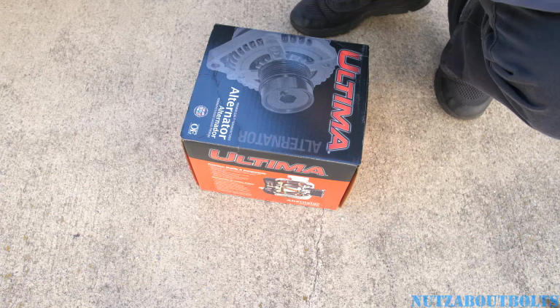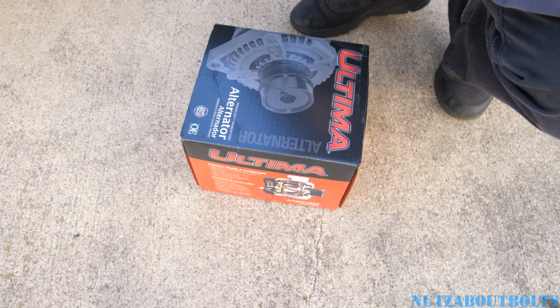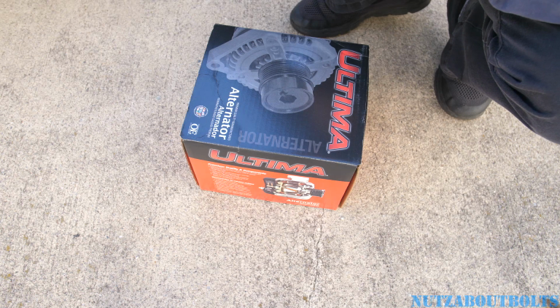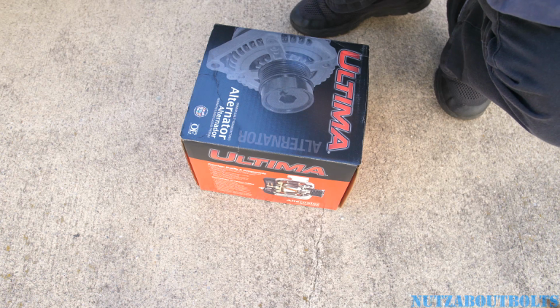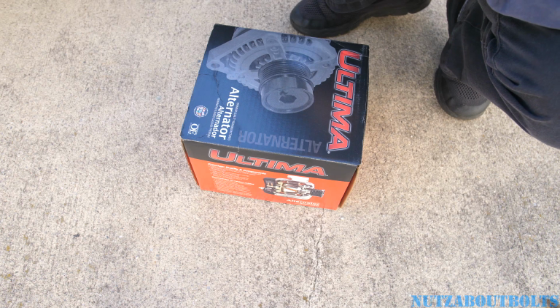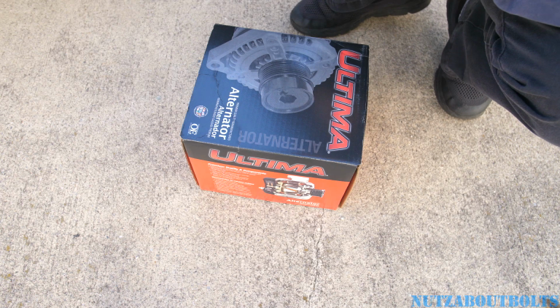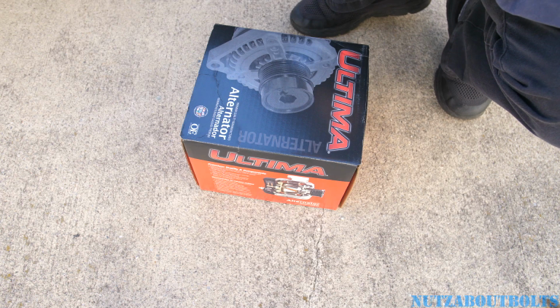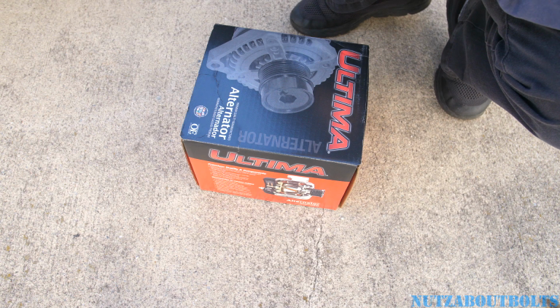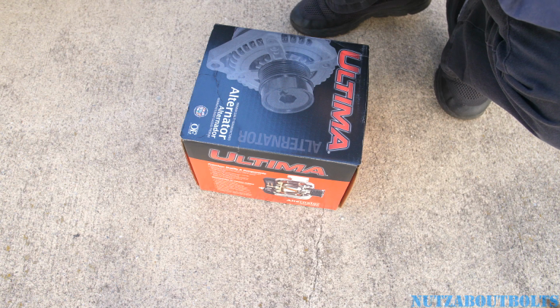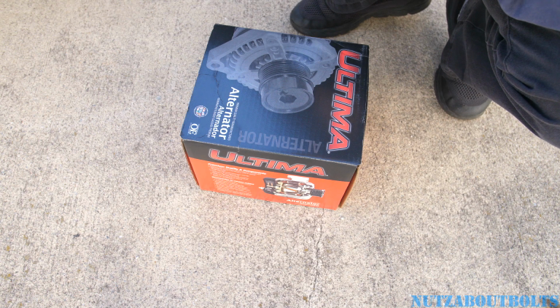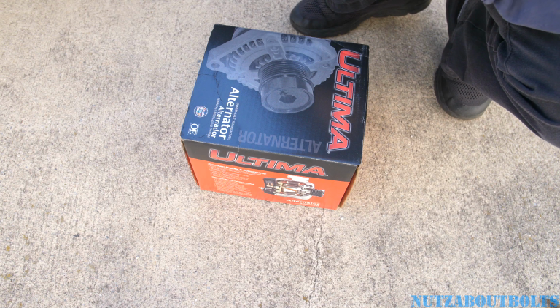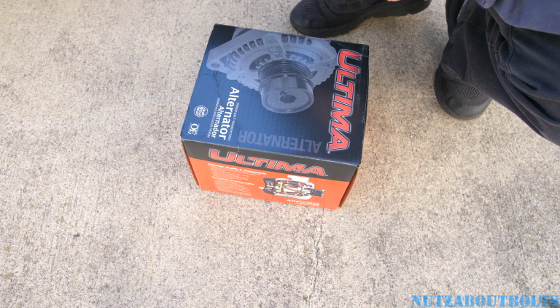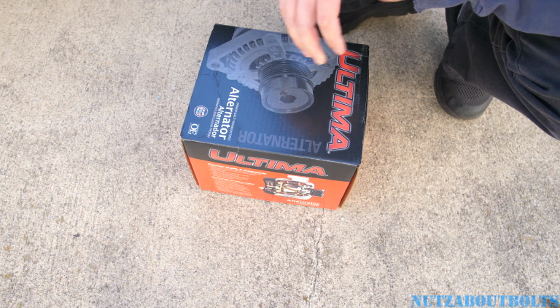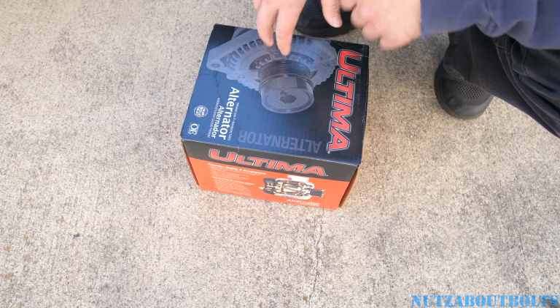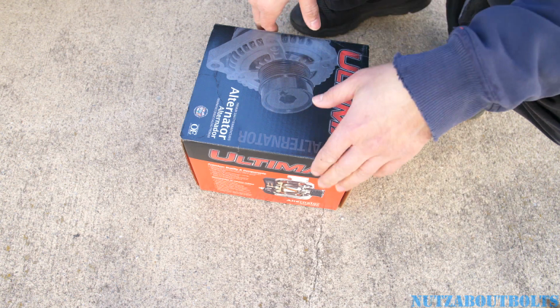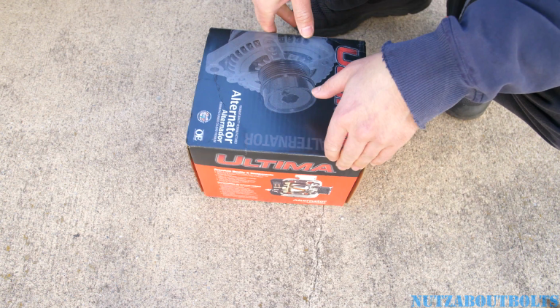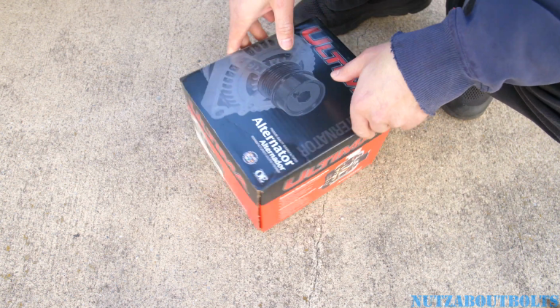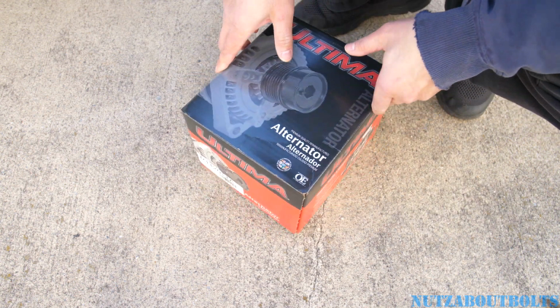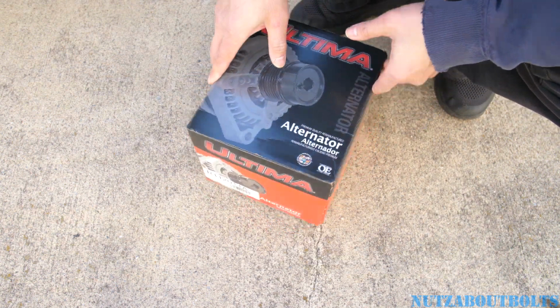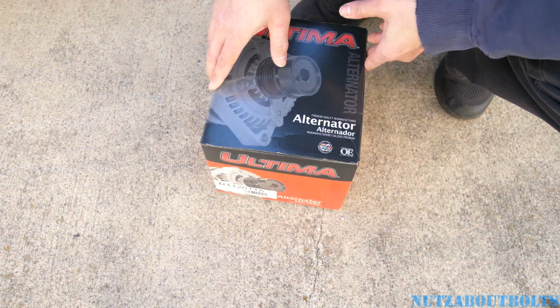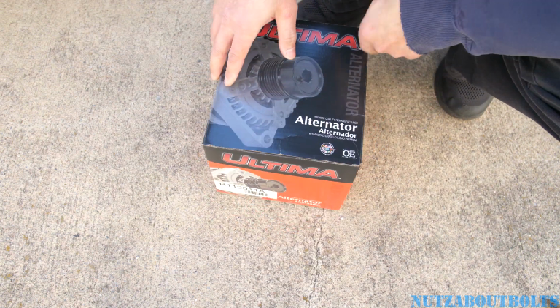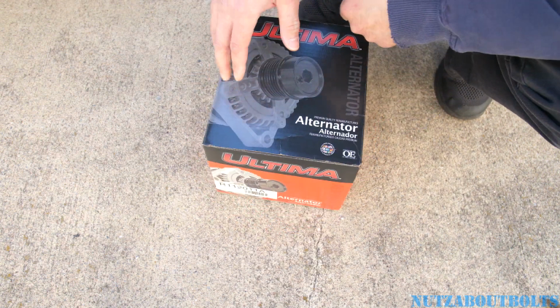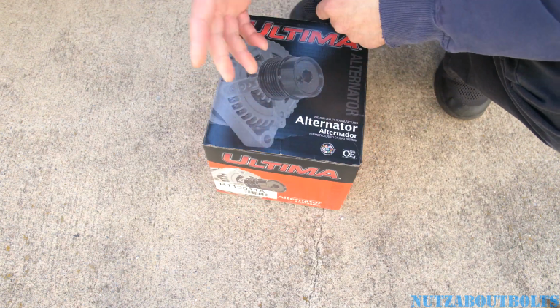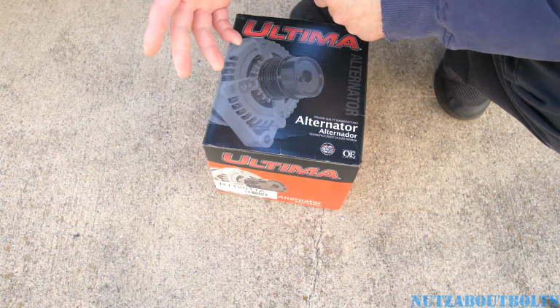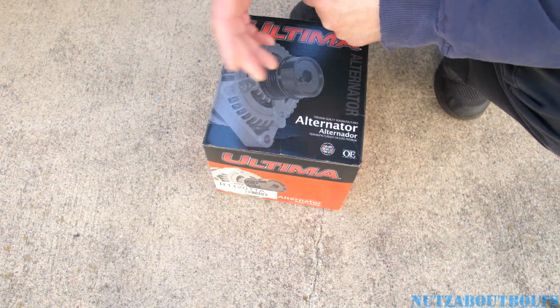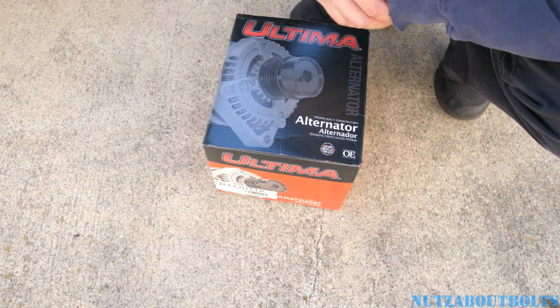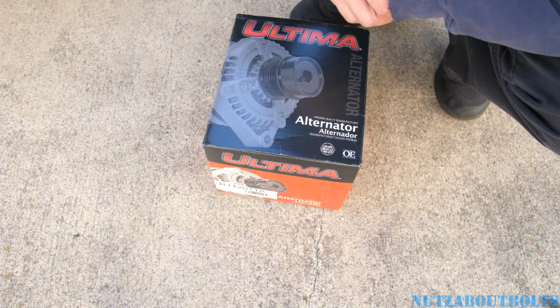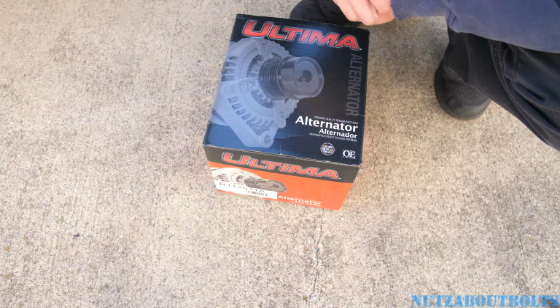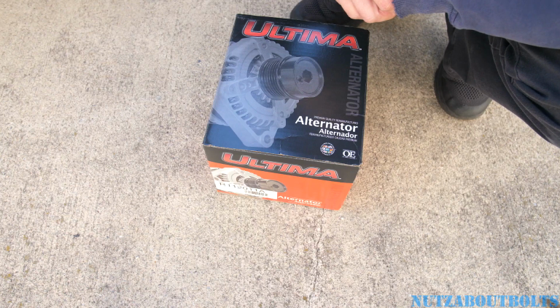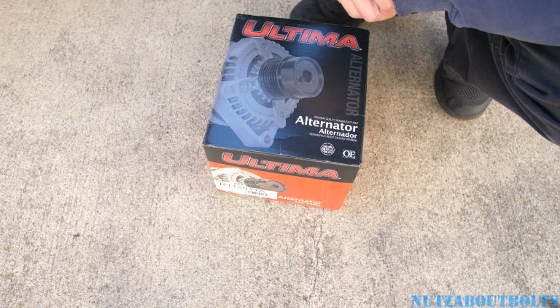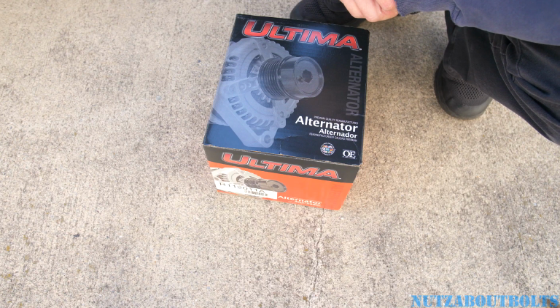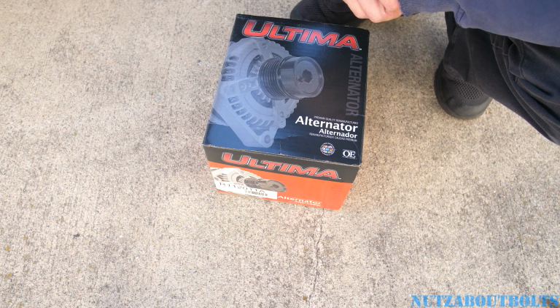What's going on guys? Today I'm going to be replacing the alternator on this 2003 GMC Yukon.